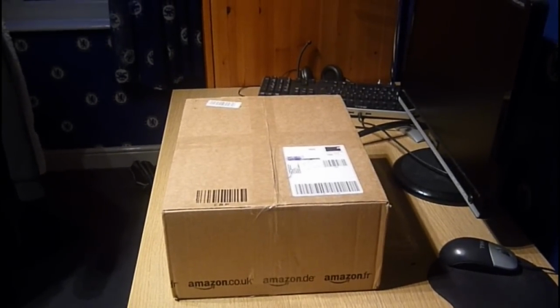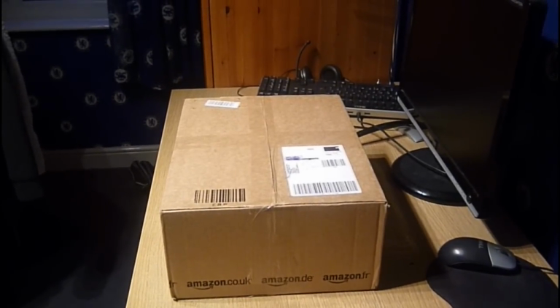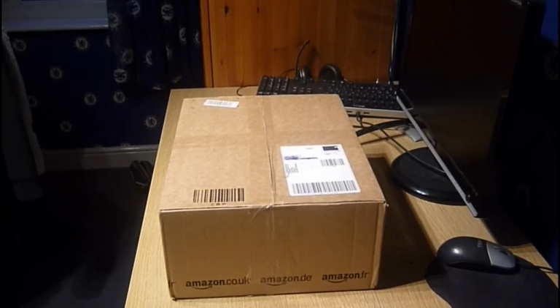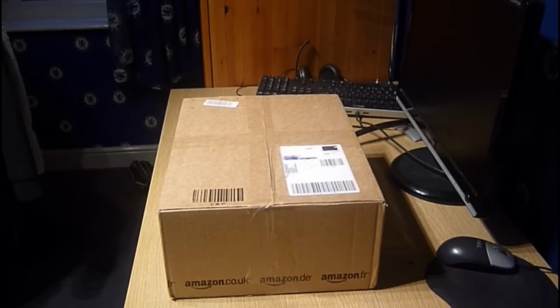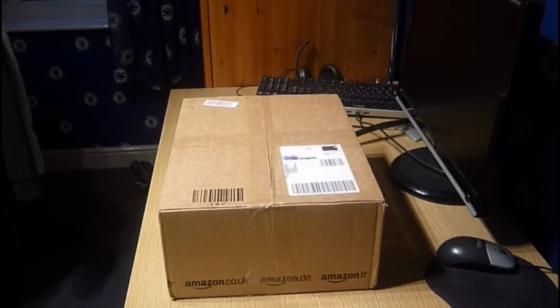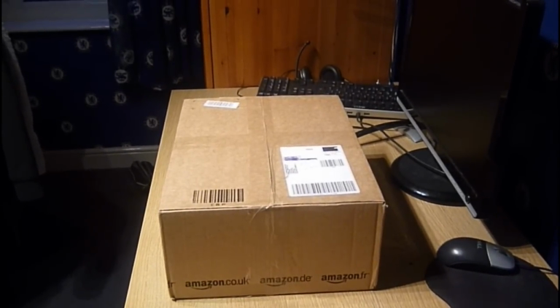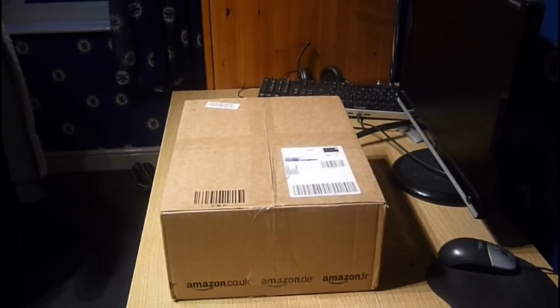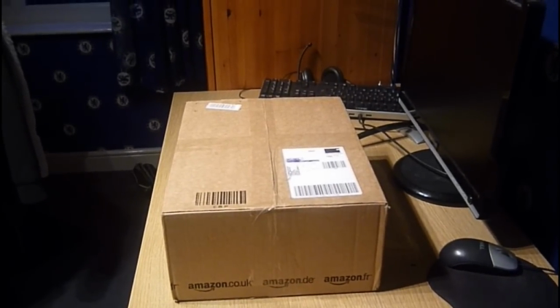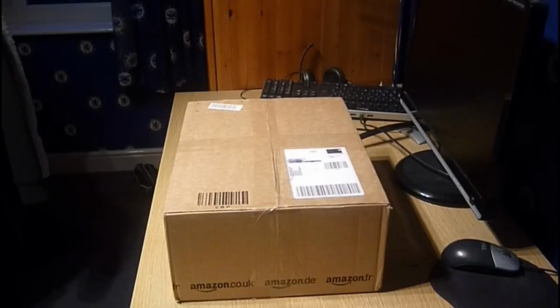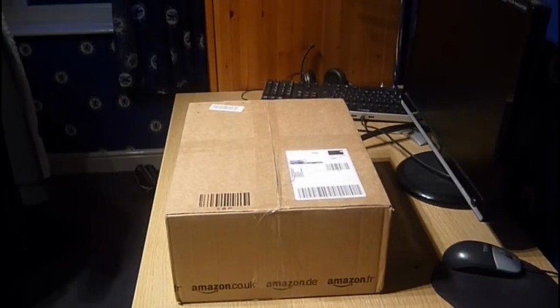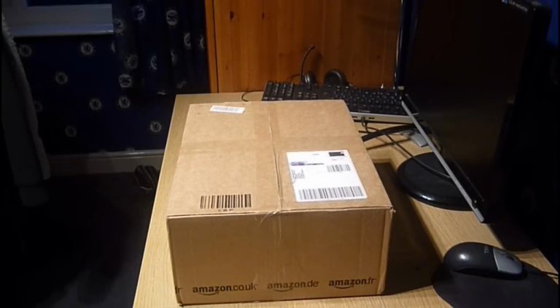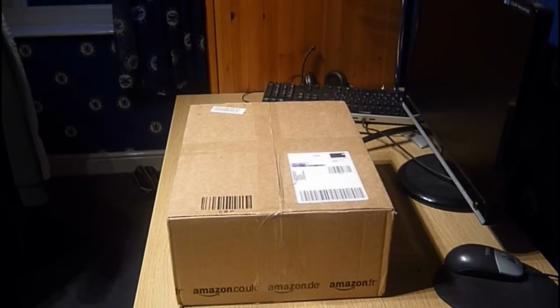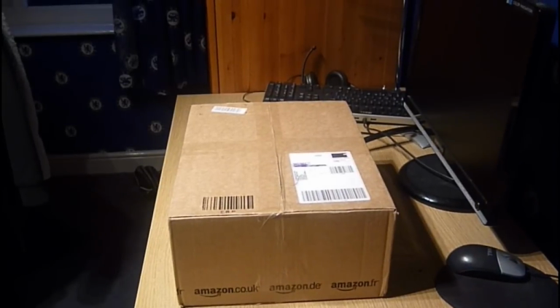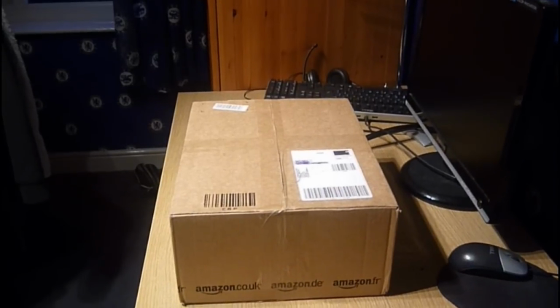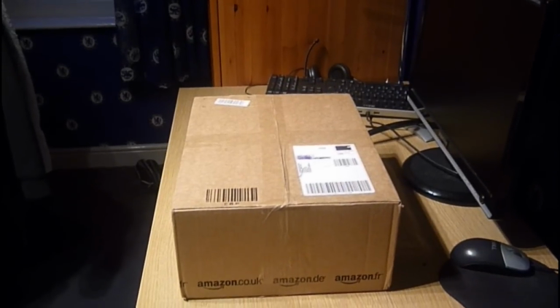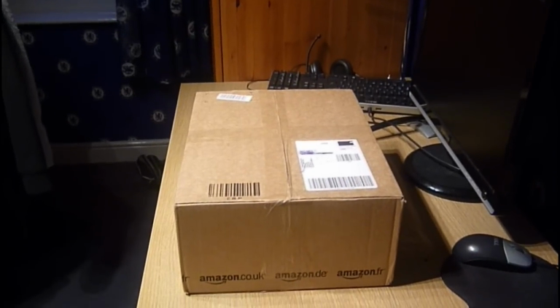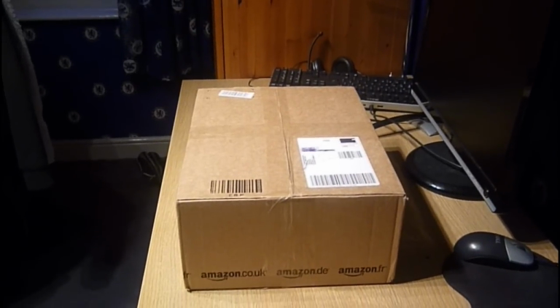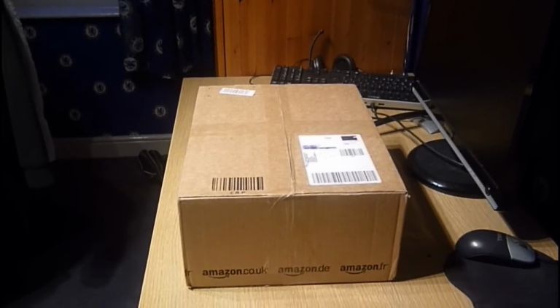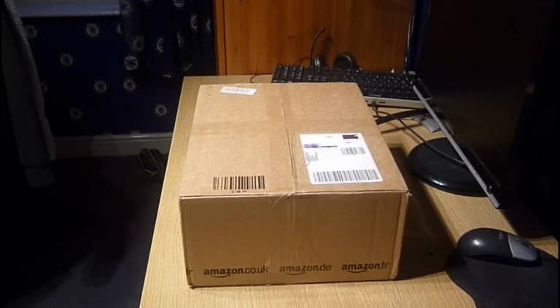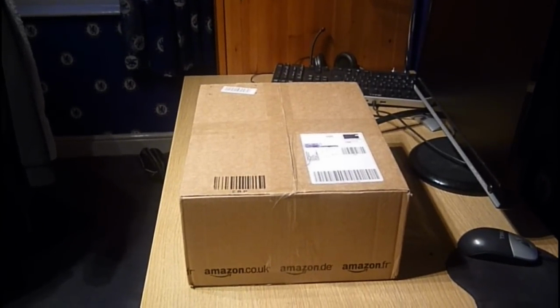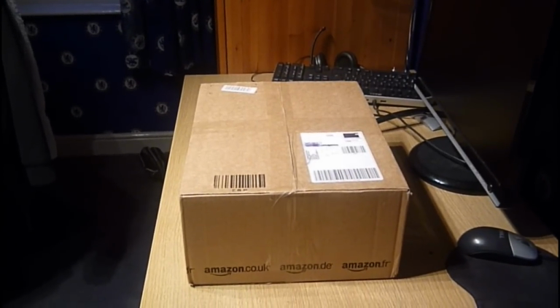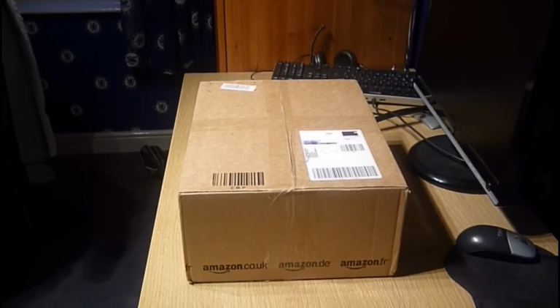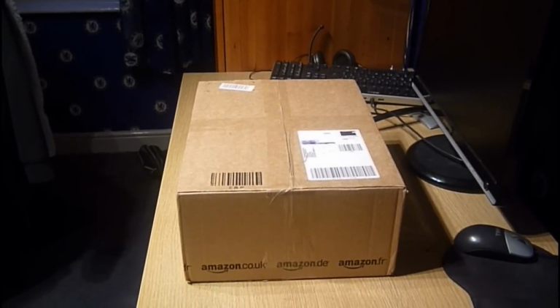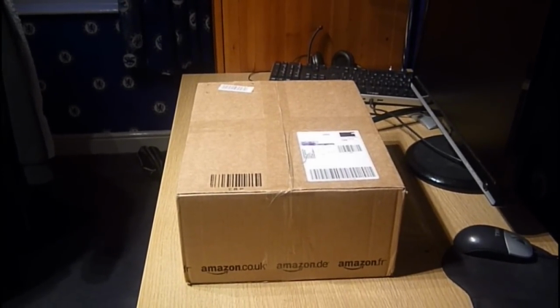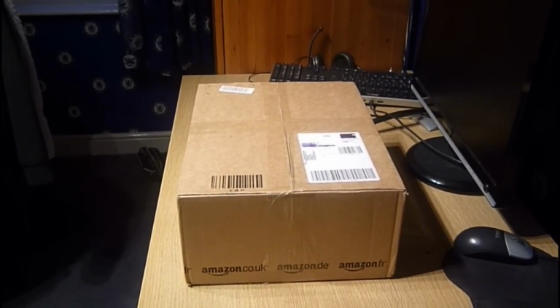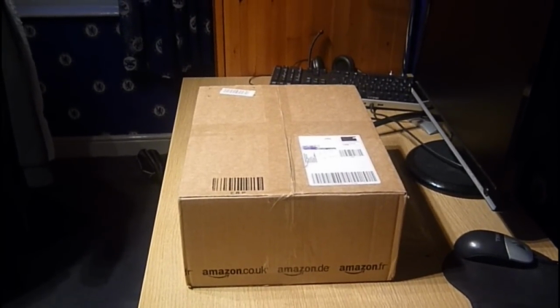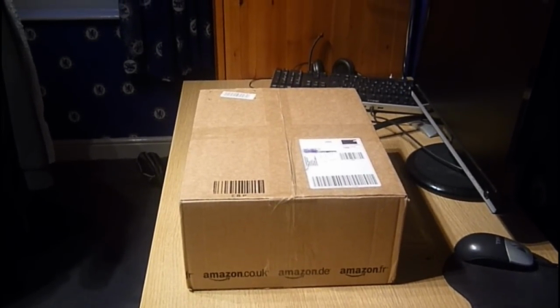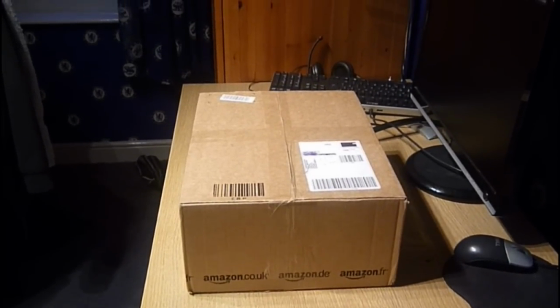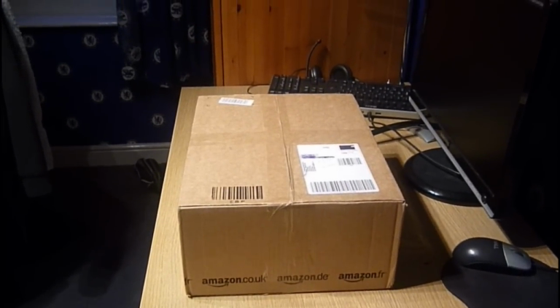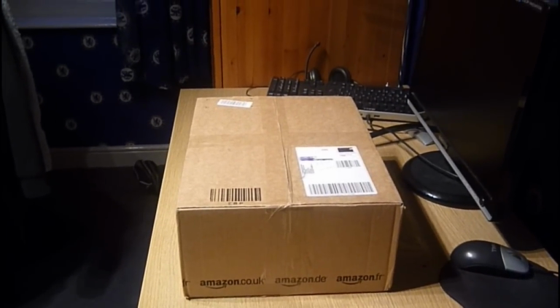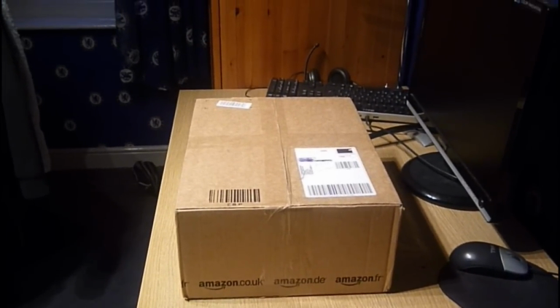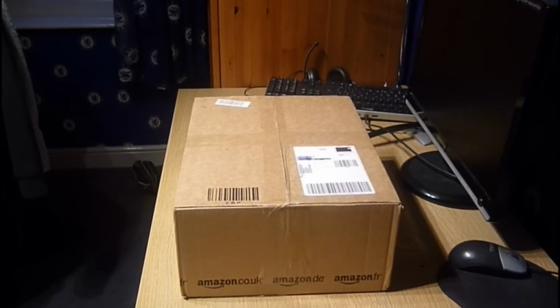Hello, this is Atta Productions. Today I'm going to be unboxing the Creative Fatality HS800 headset.